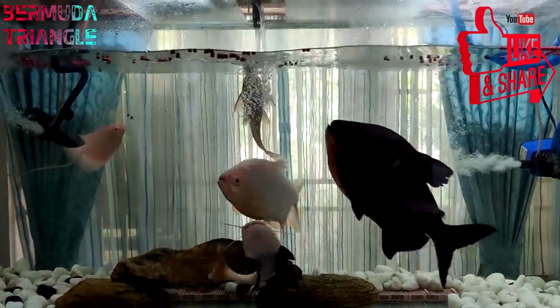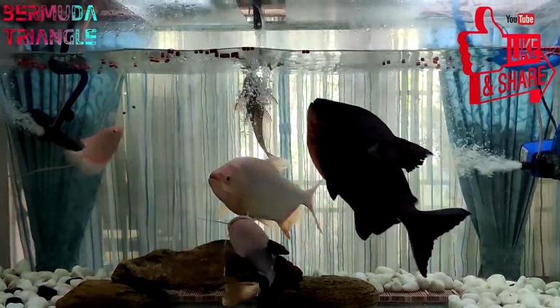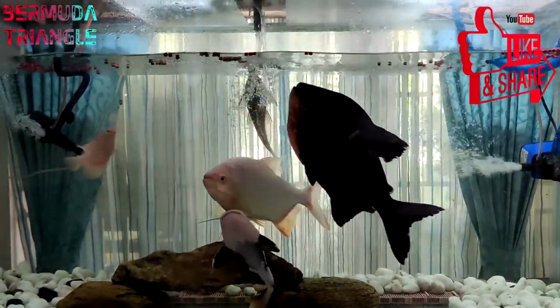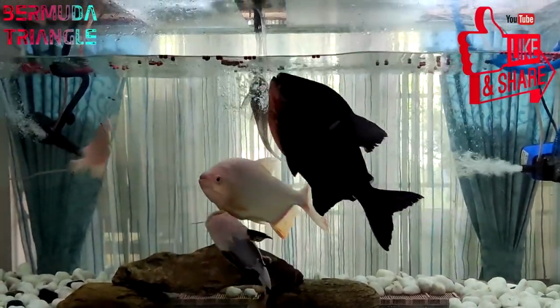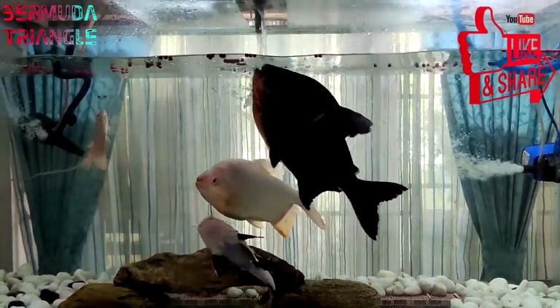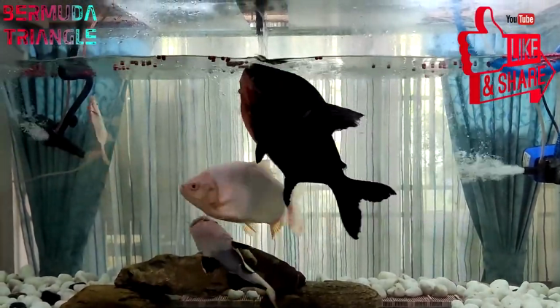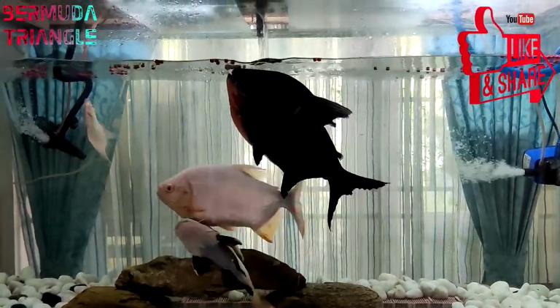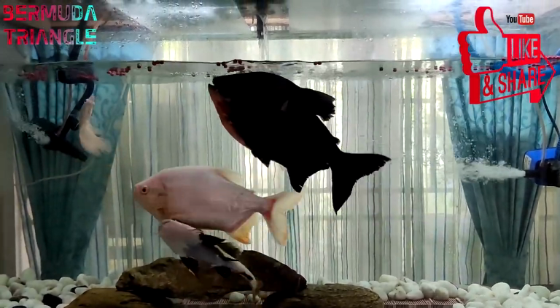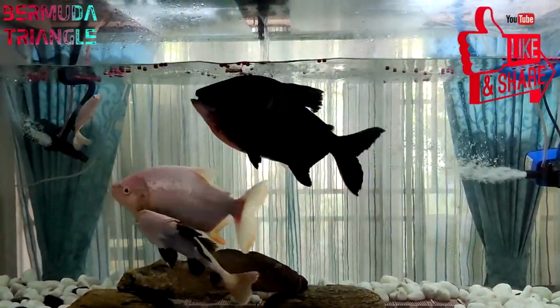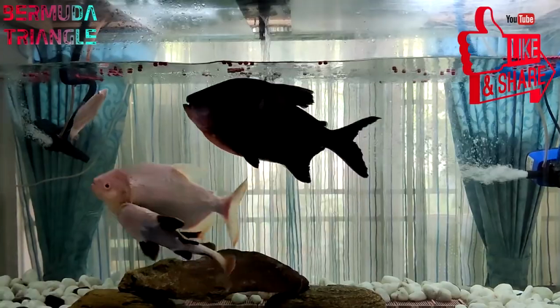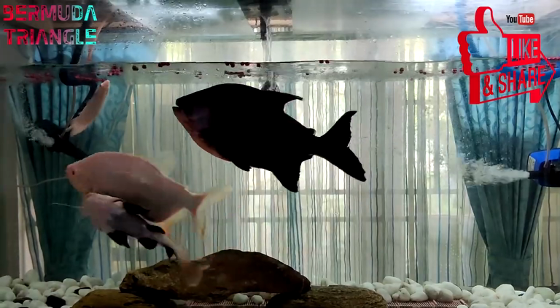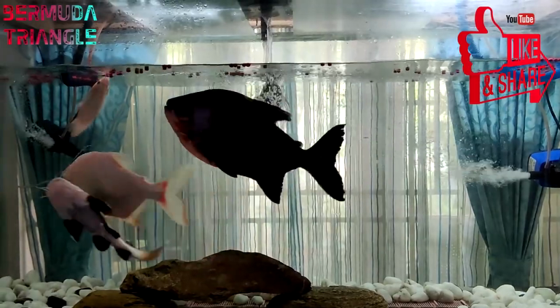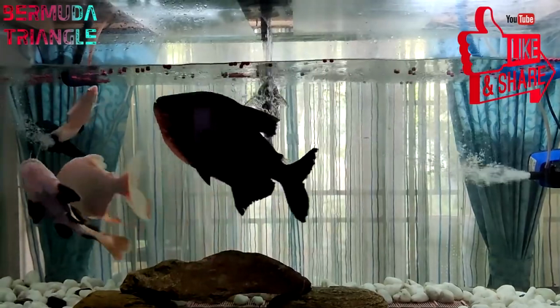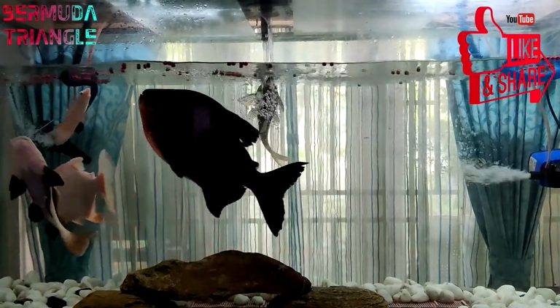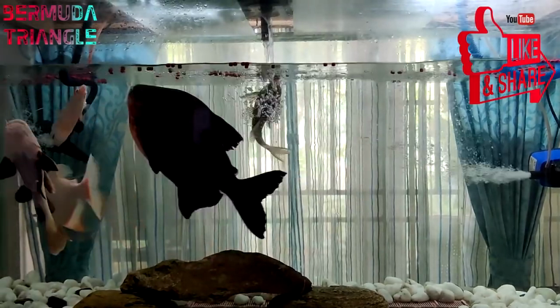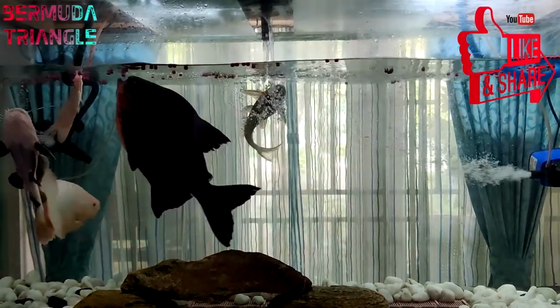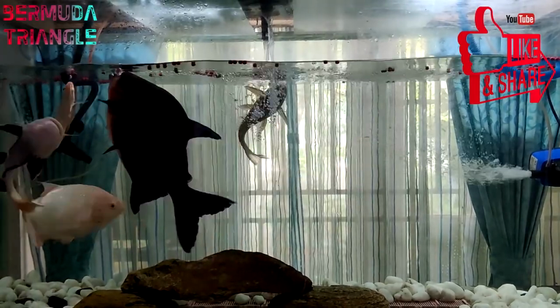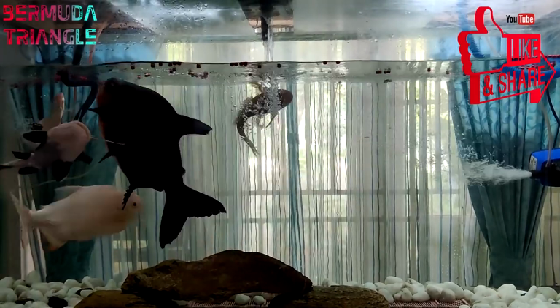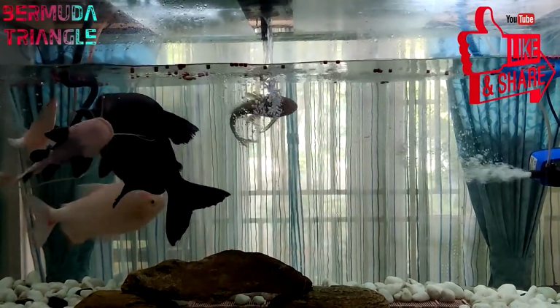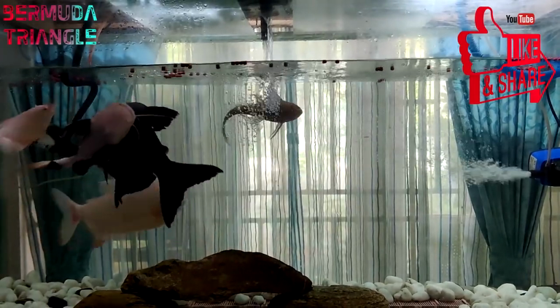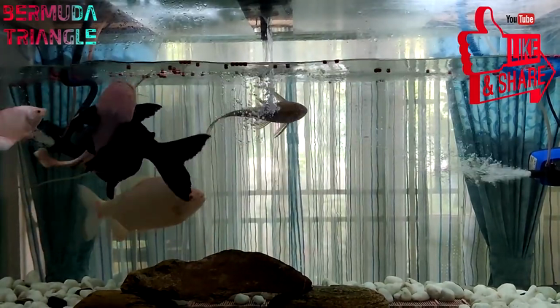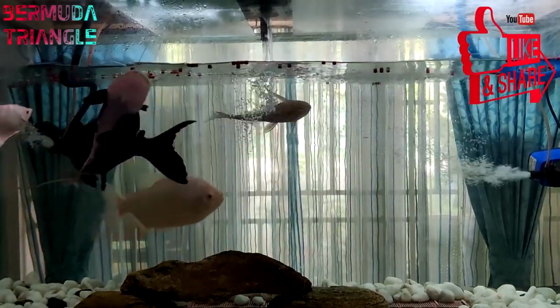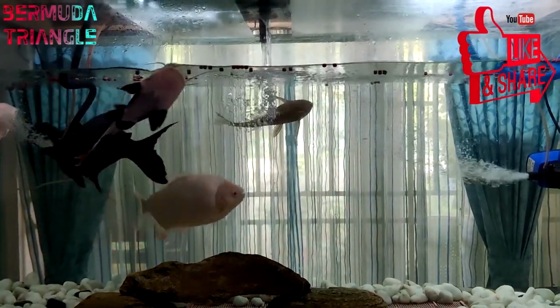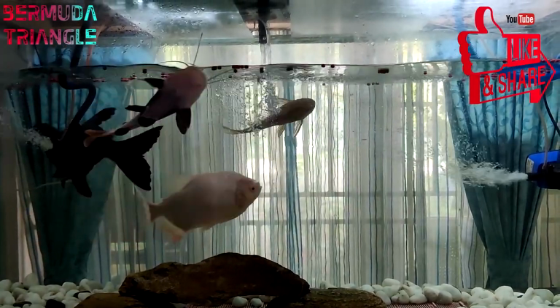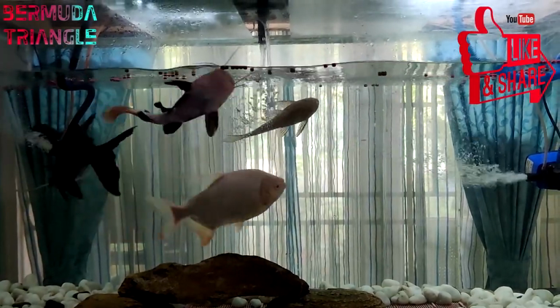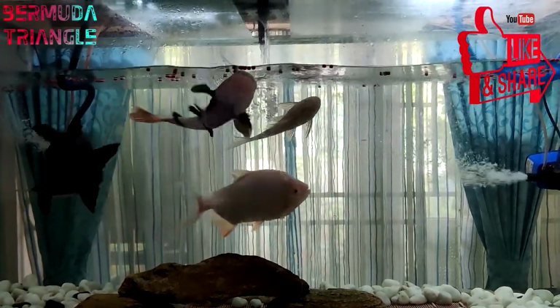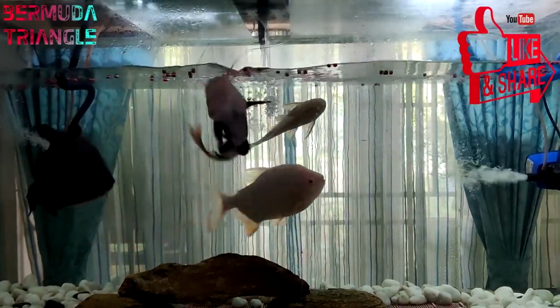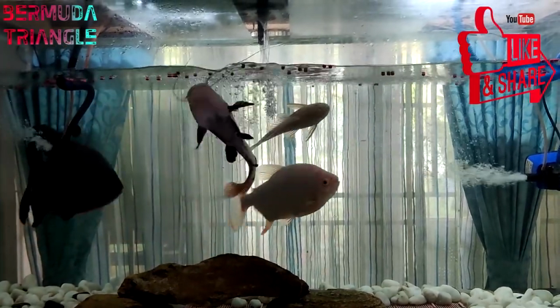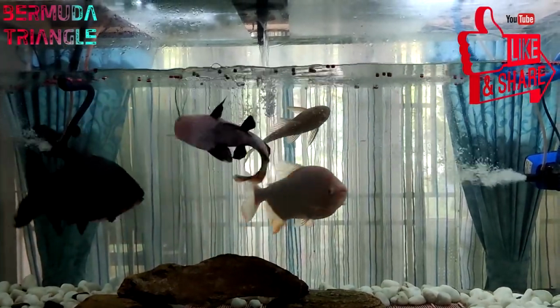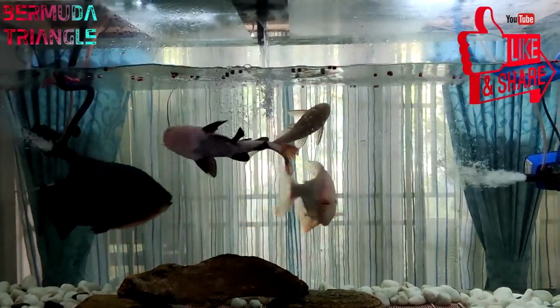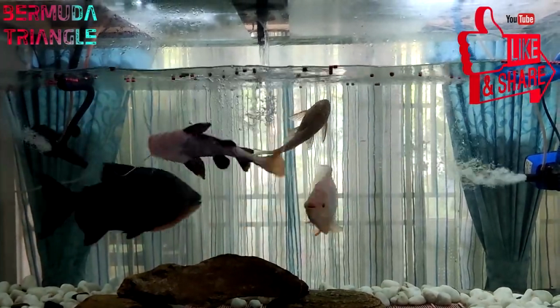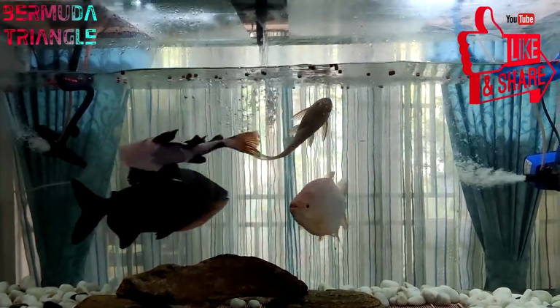If you like this video, please like it. If you like this catfish content, subscribe to the channel. Thank you for watching.